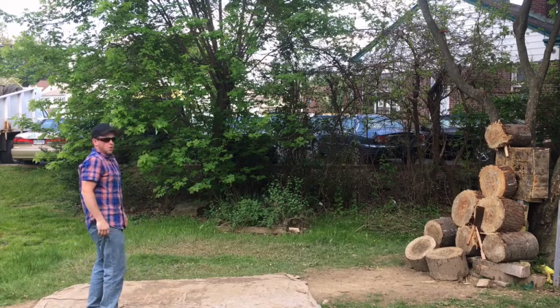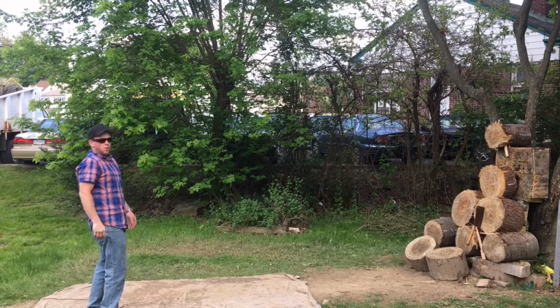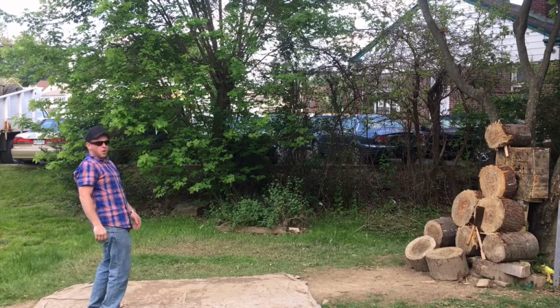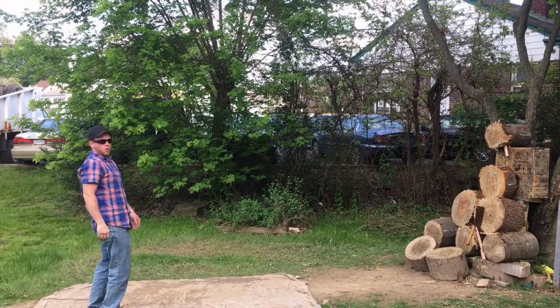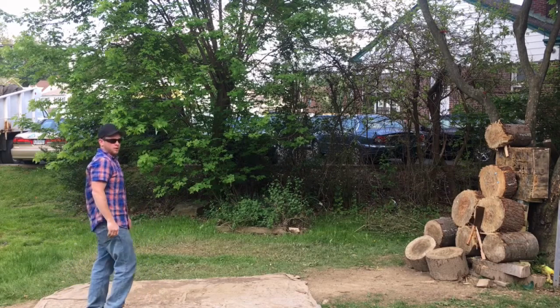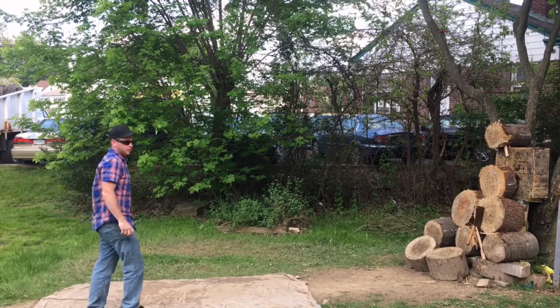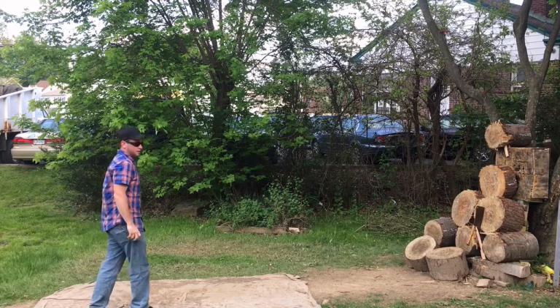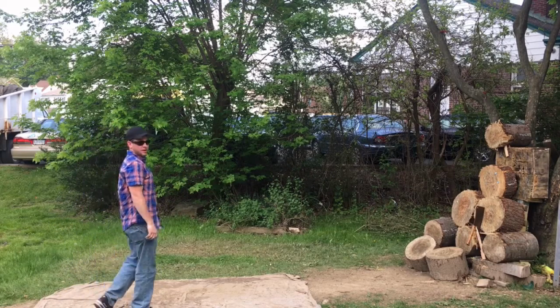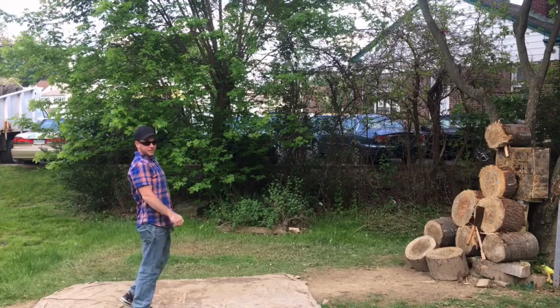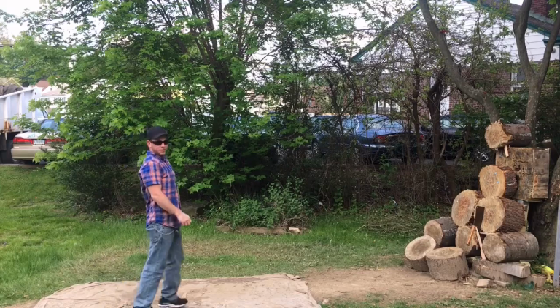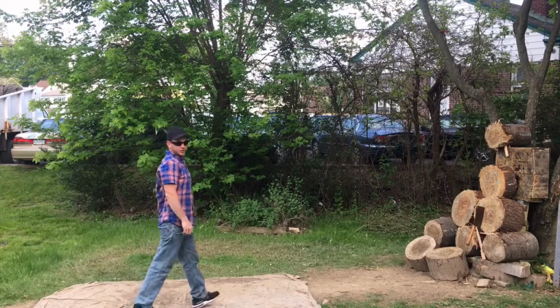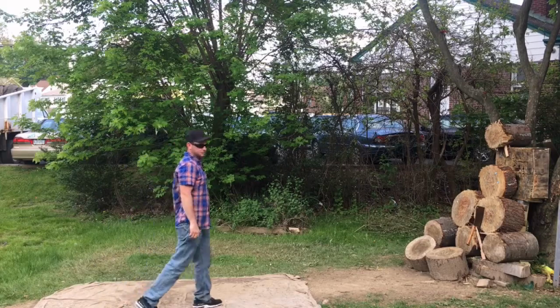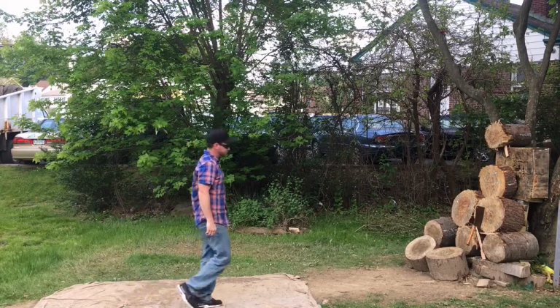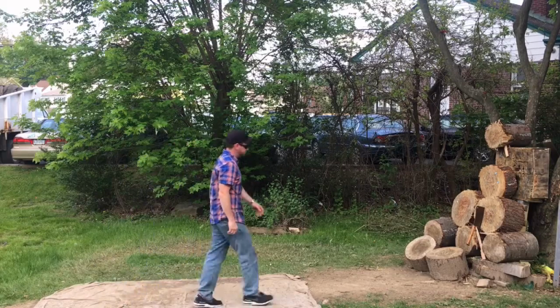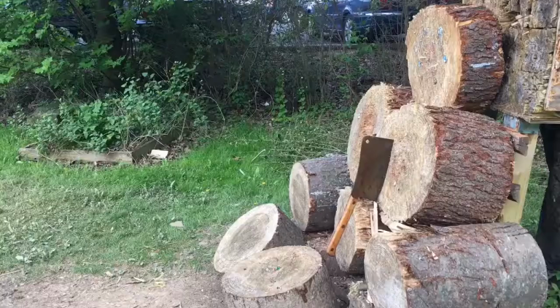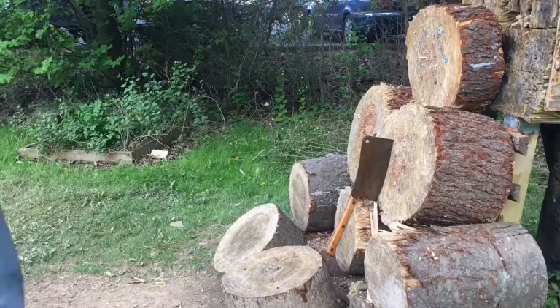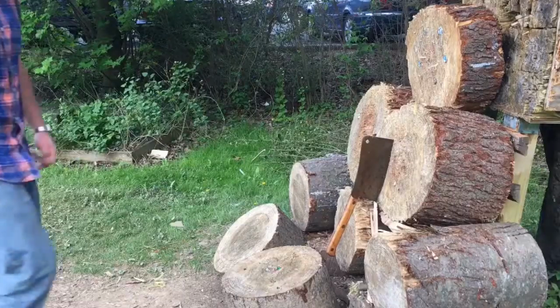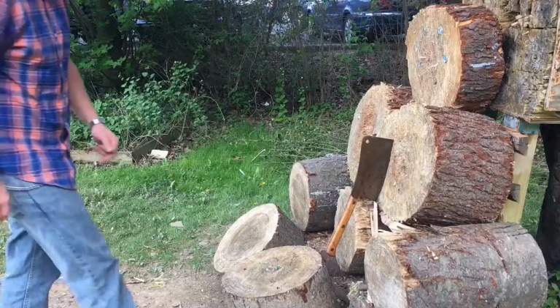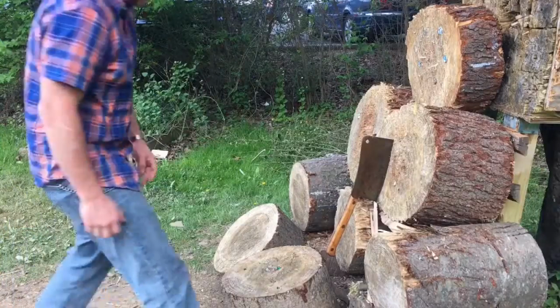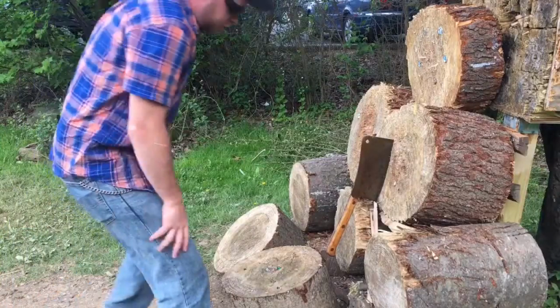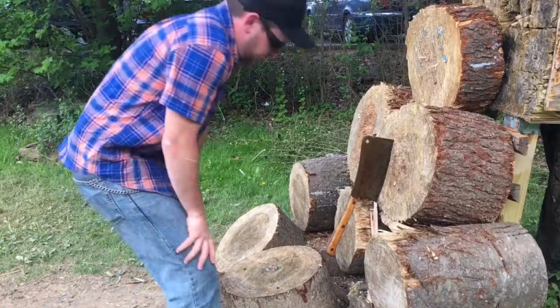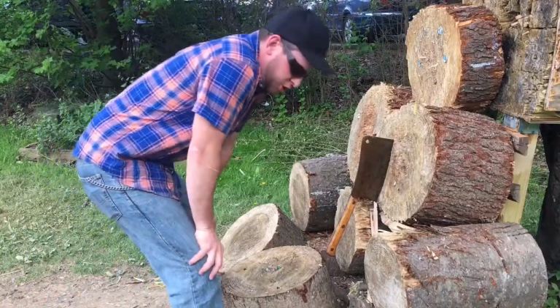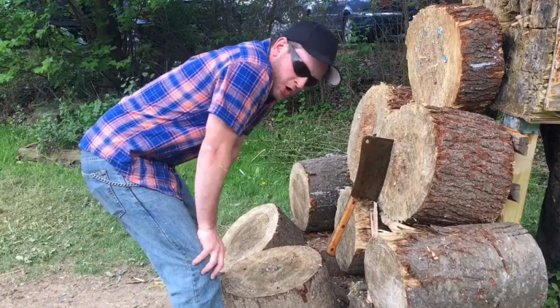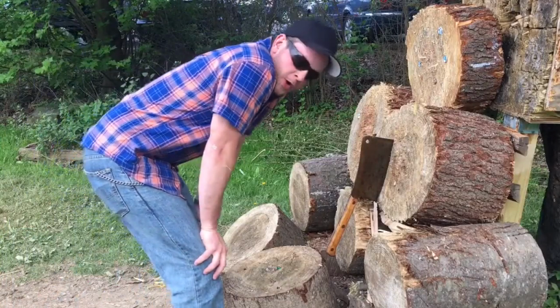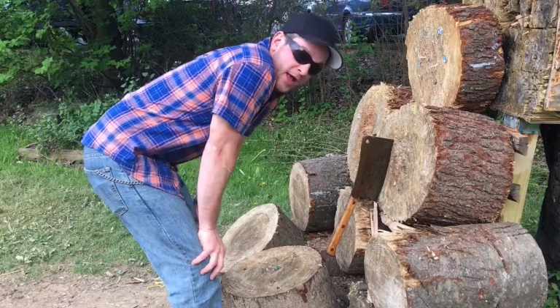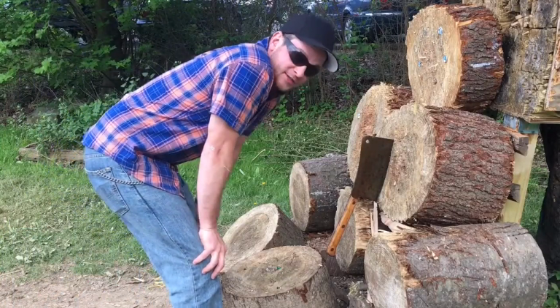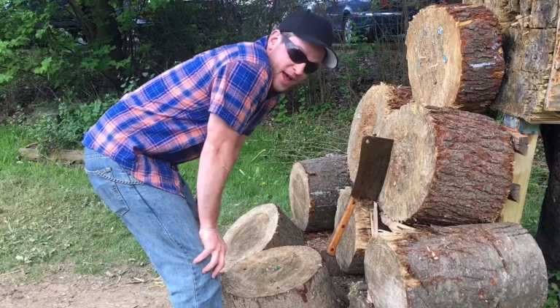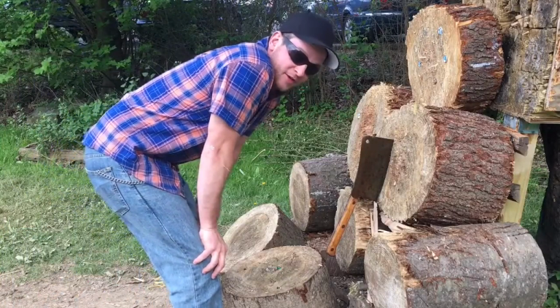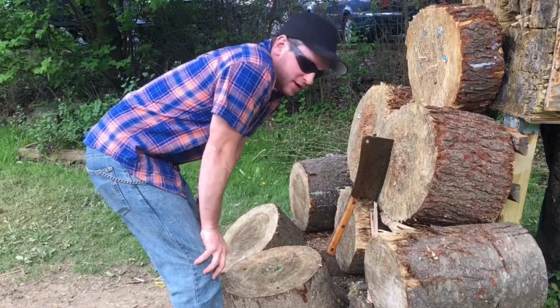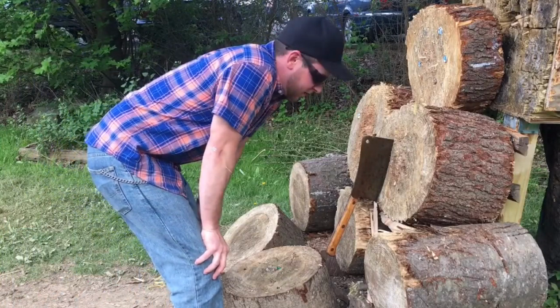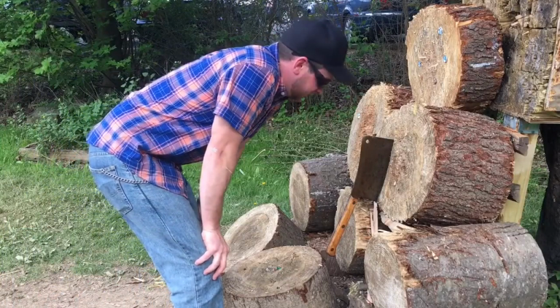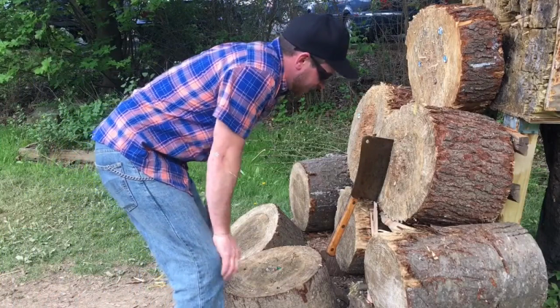Woo! That felt good. It's a heavy hitter right there.